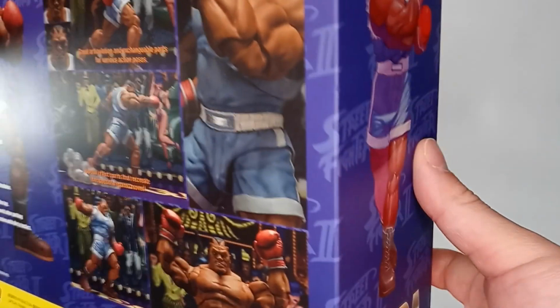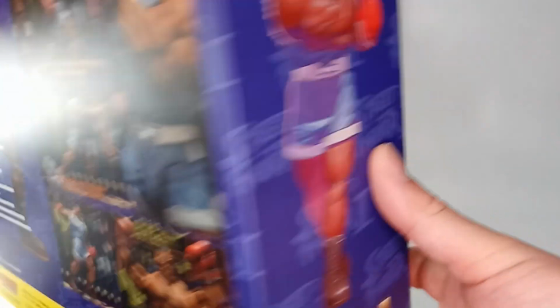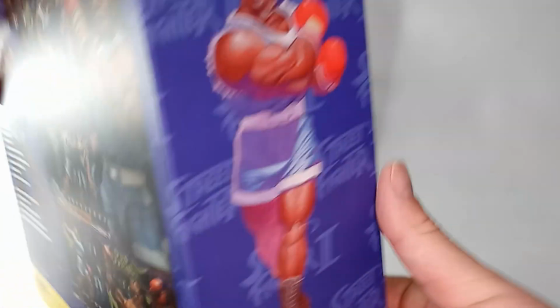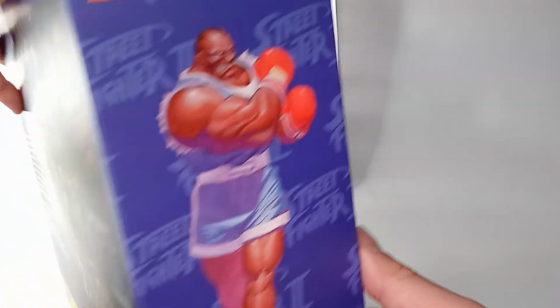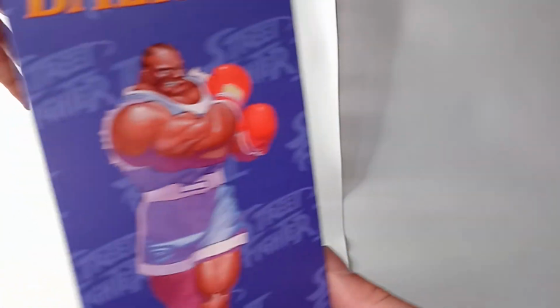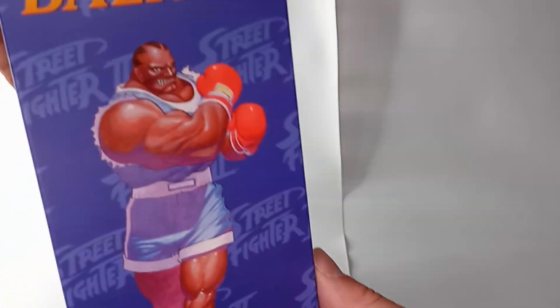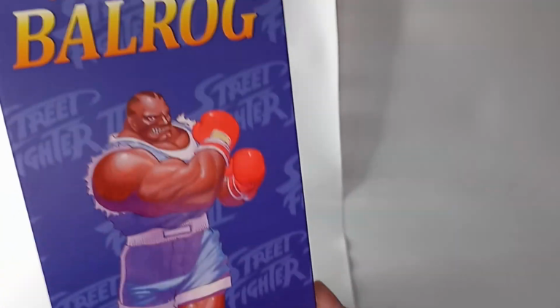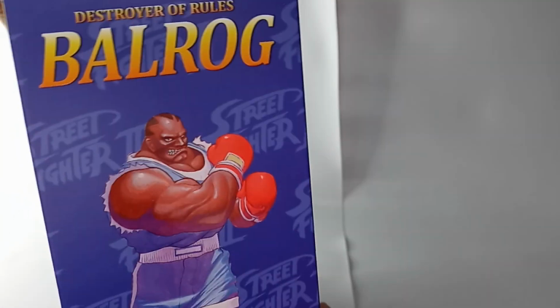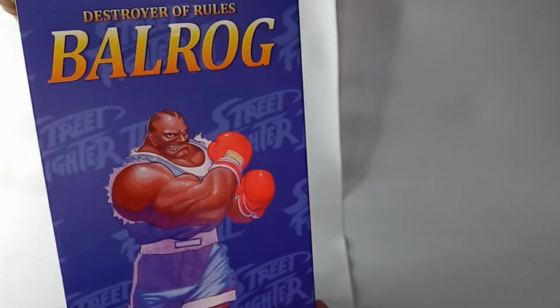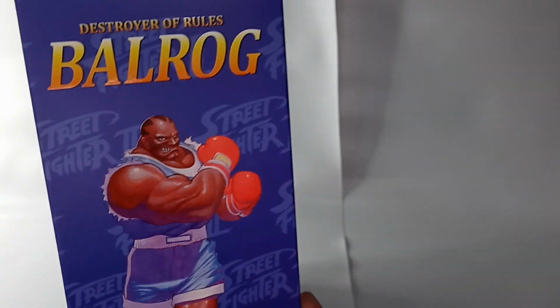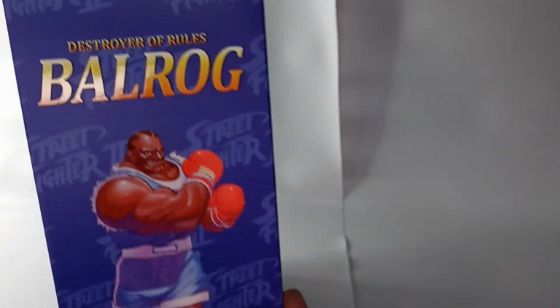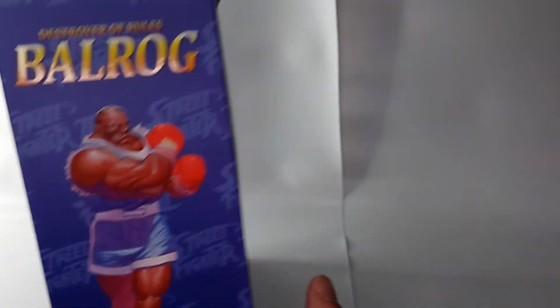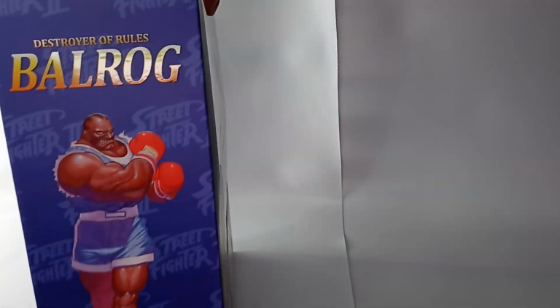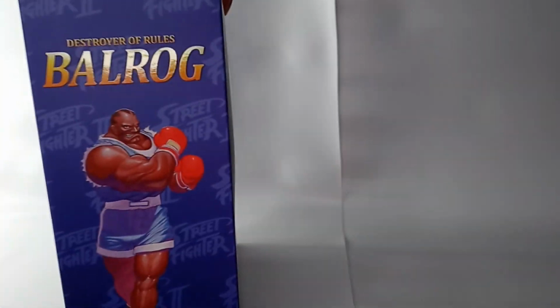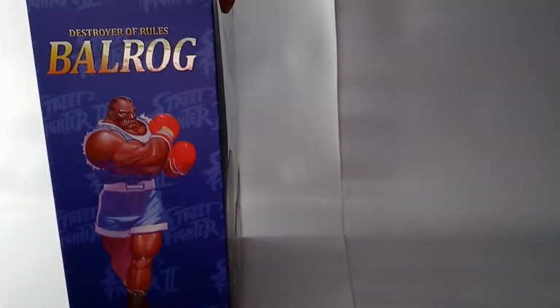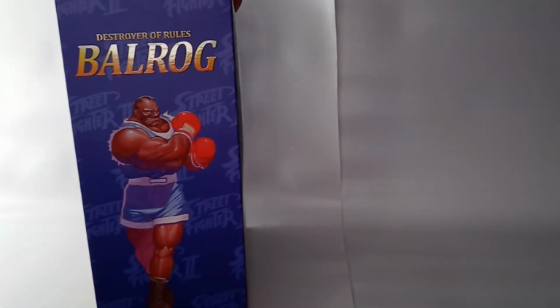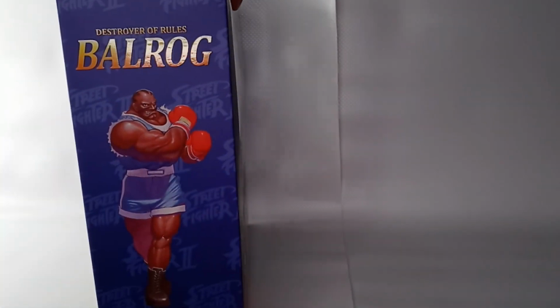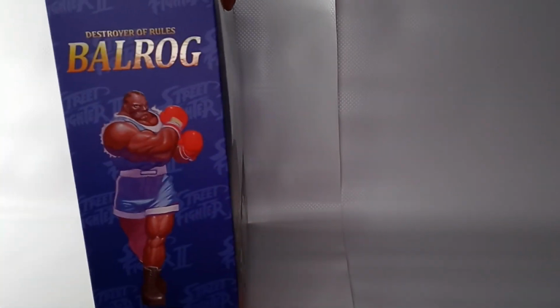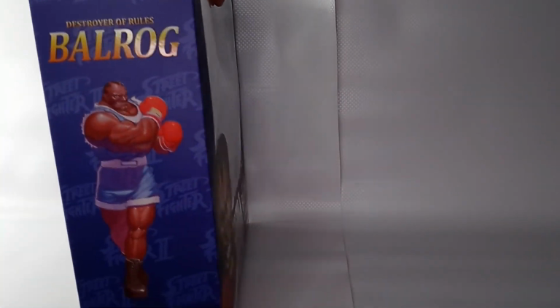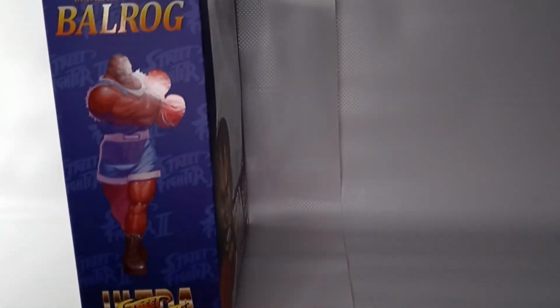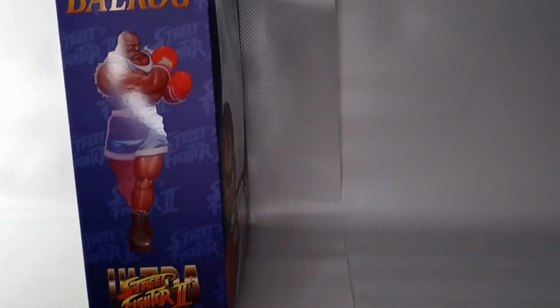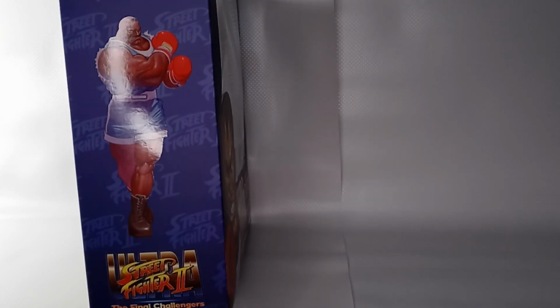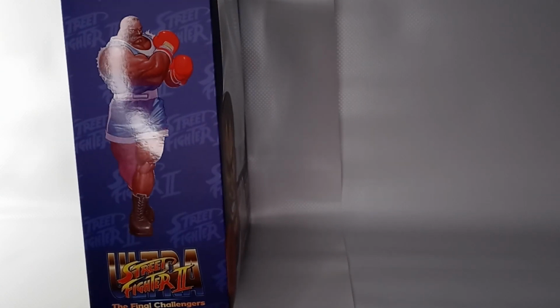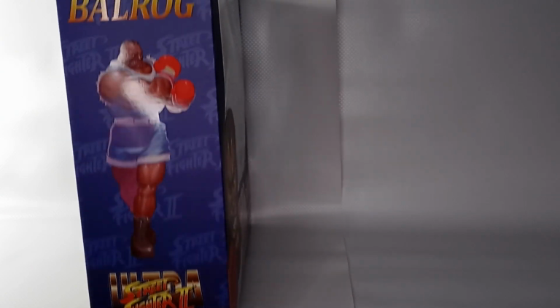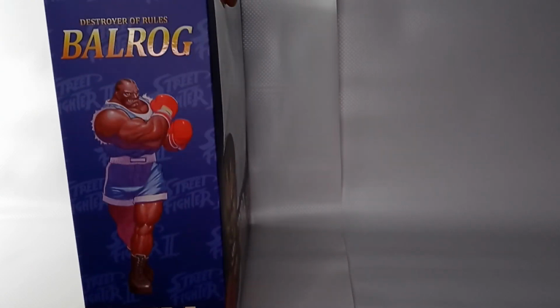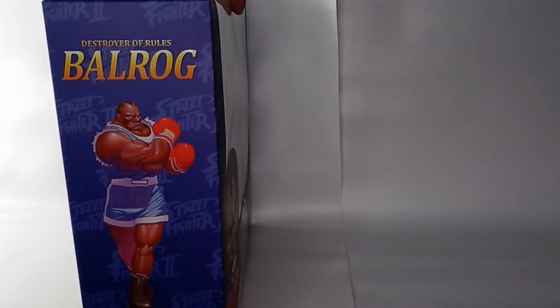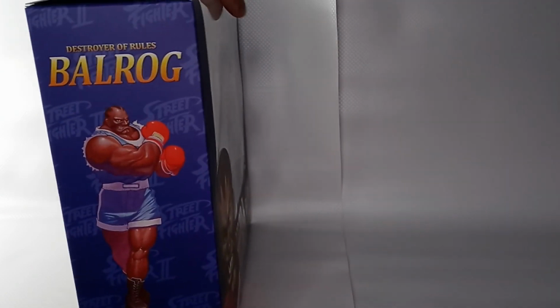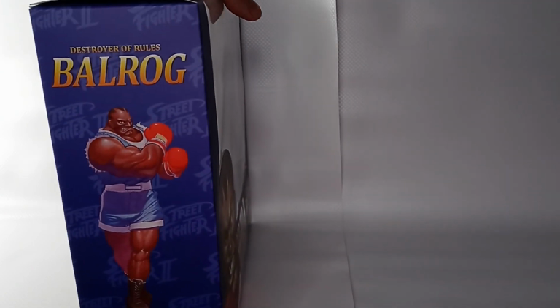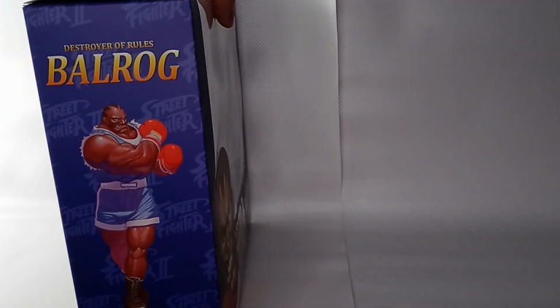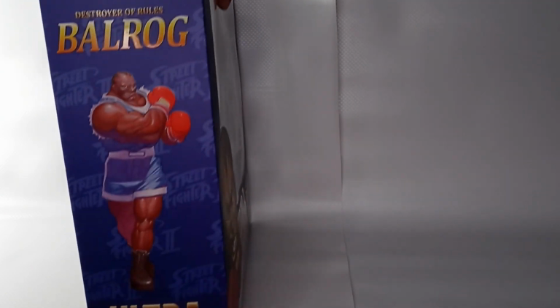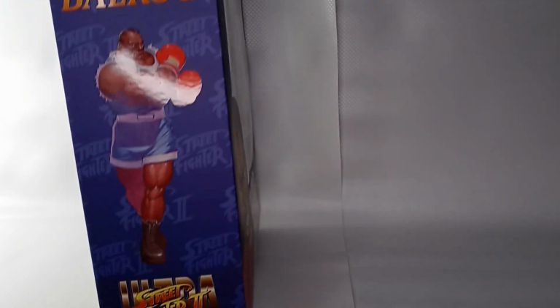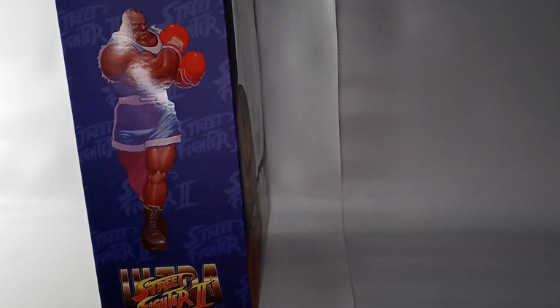On the side, it has that same Balrog illustration. Let's open up the box and check out the figure inside.